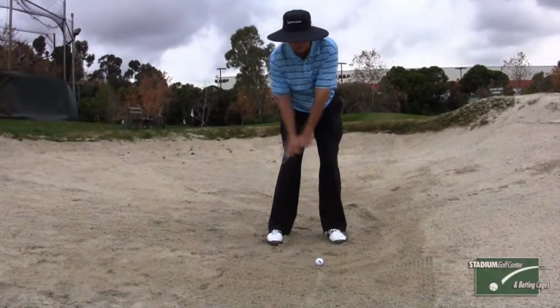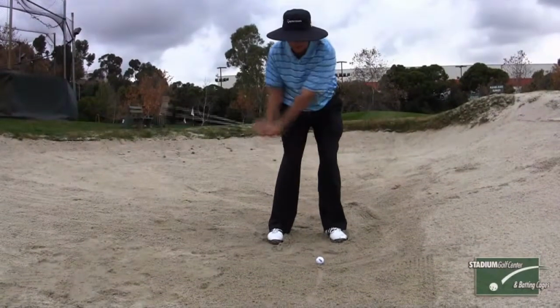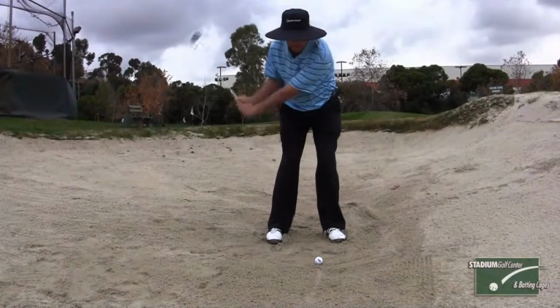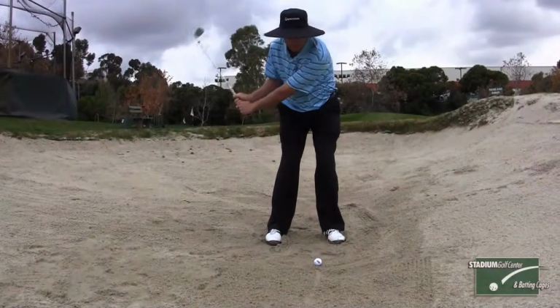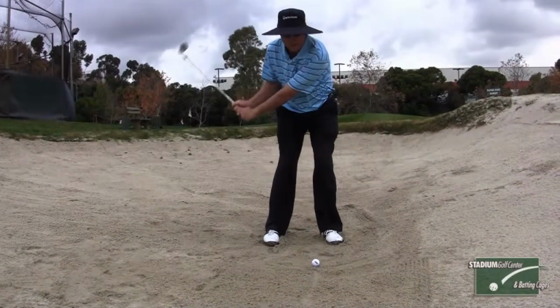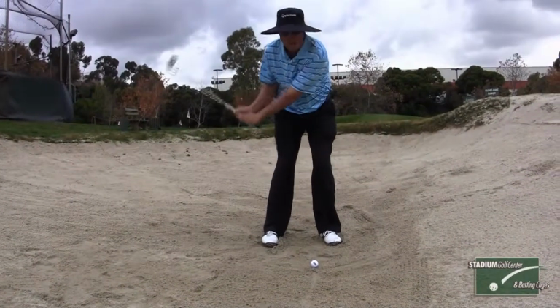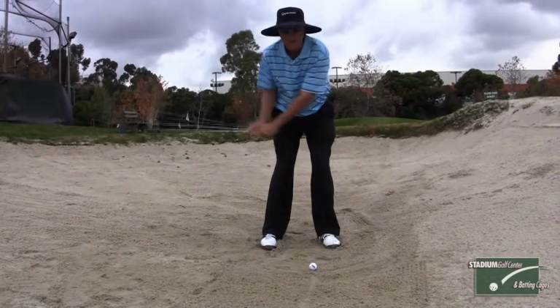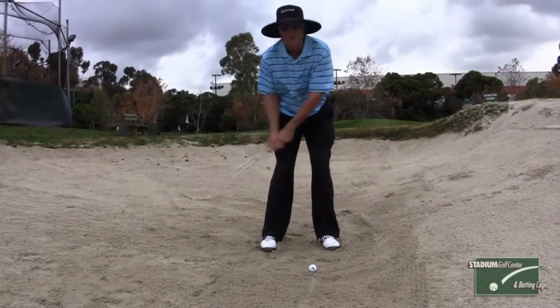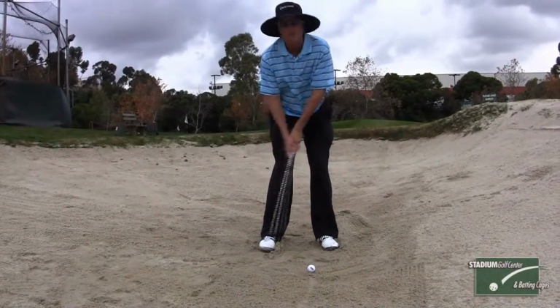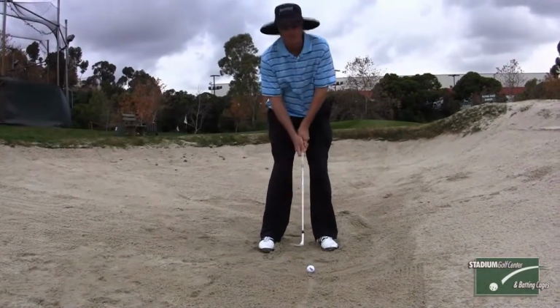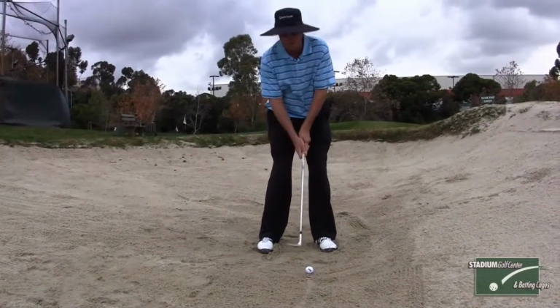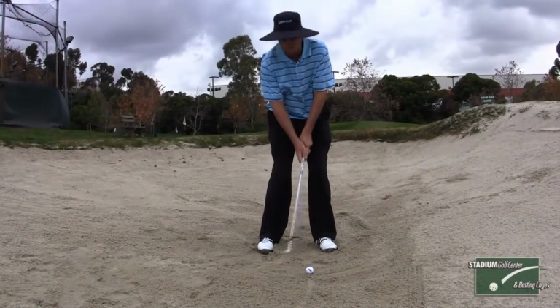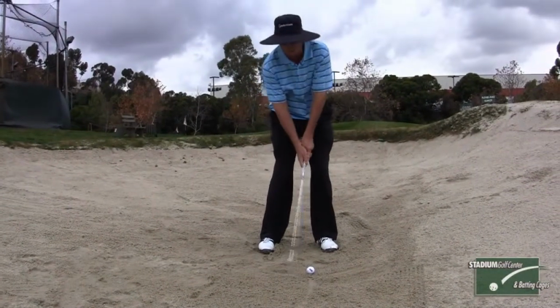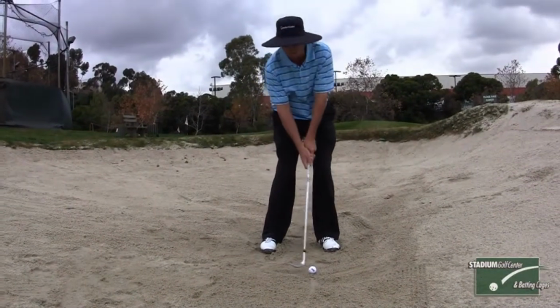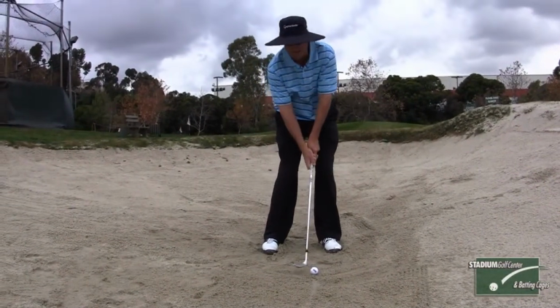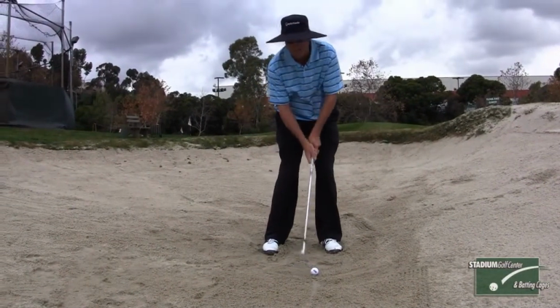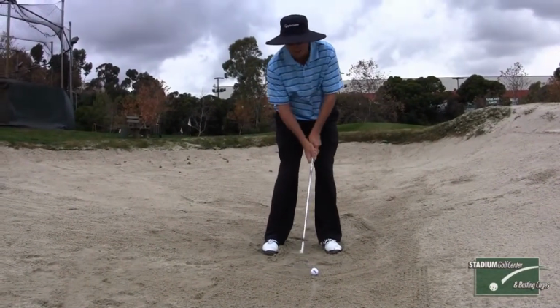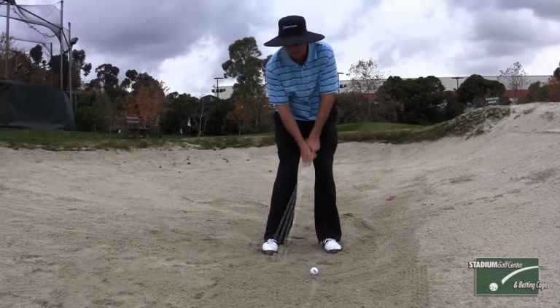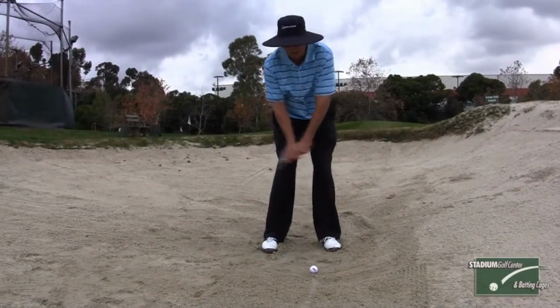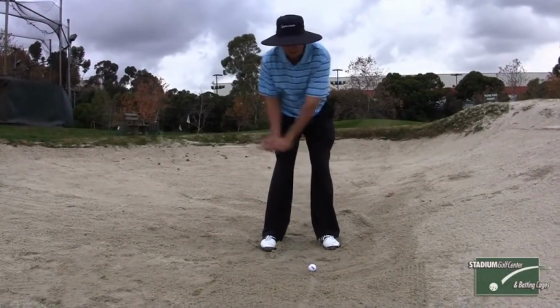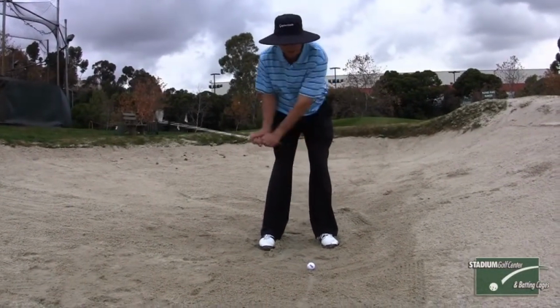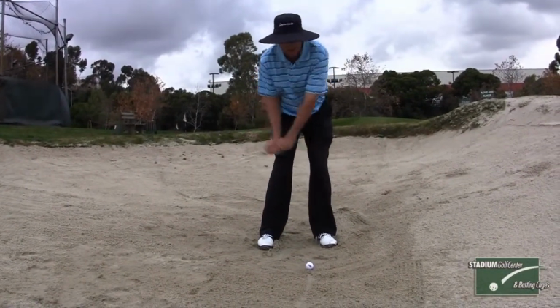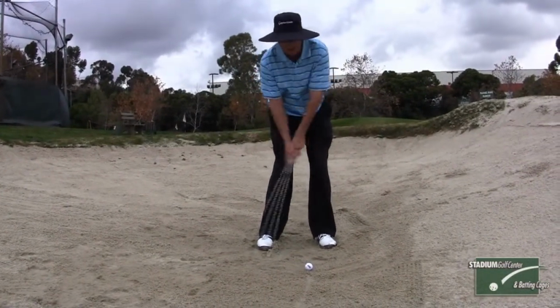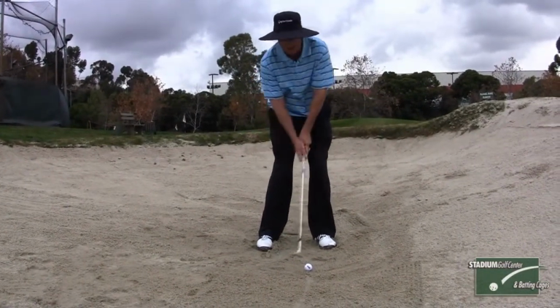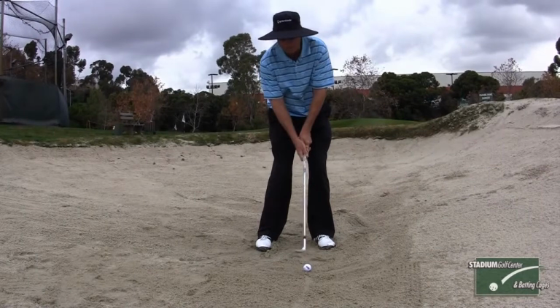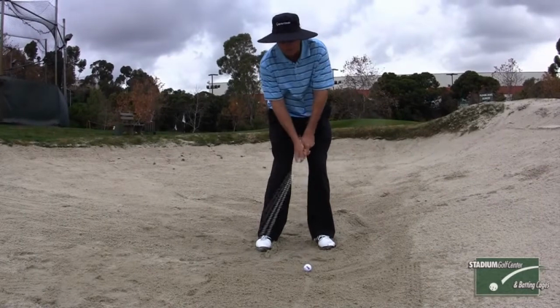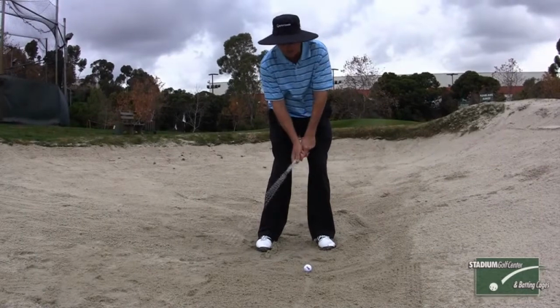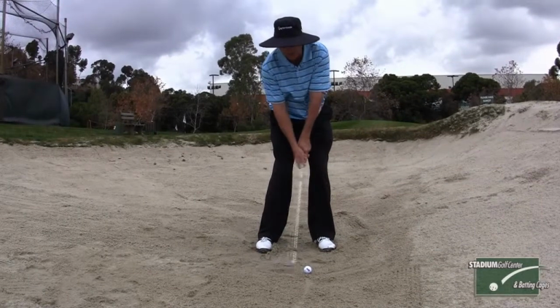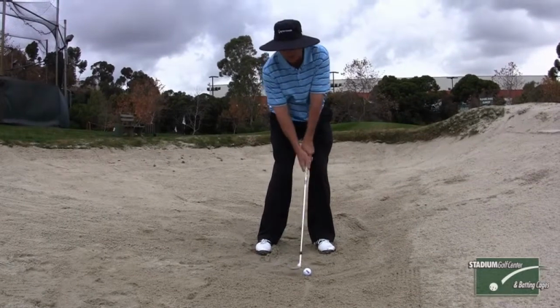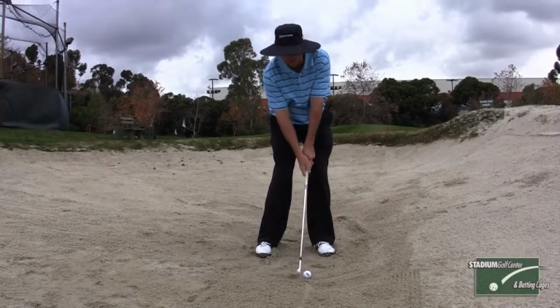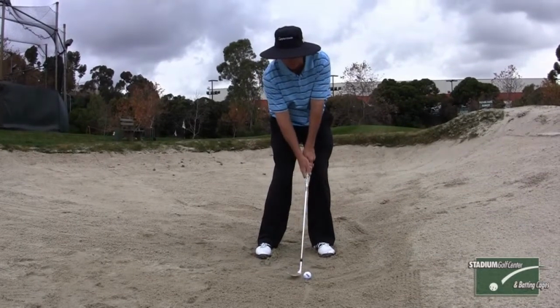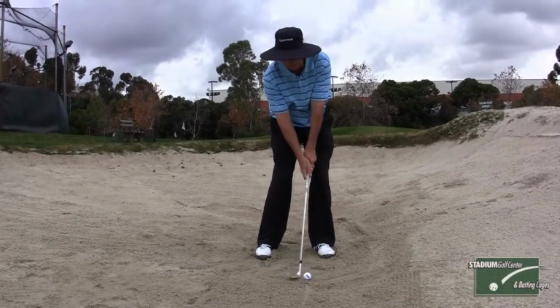You pick the club up quickly, swing on your normal swing plane, hit behind the golf ball, and make sure you finish.